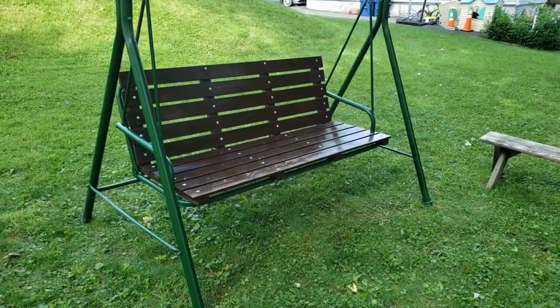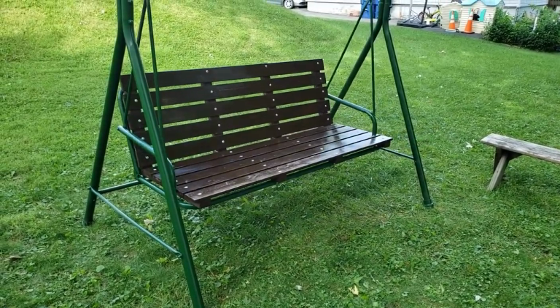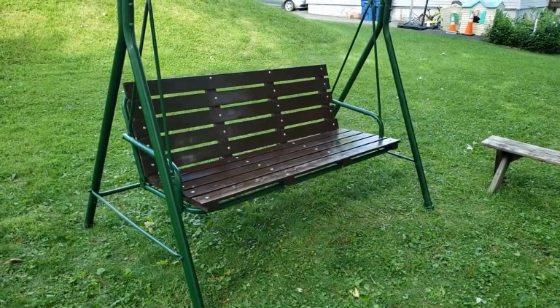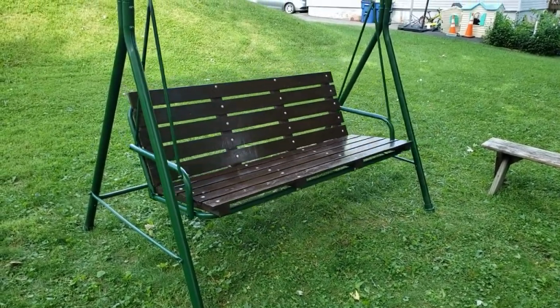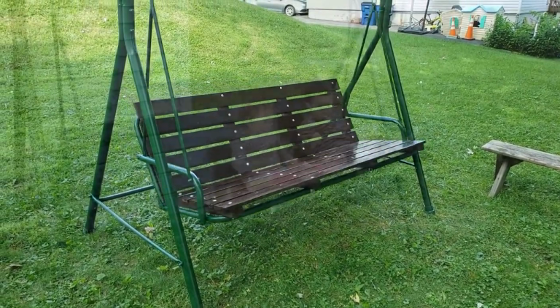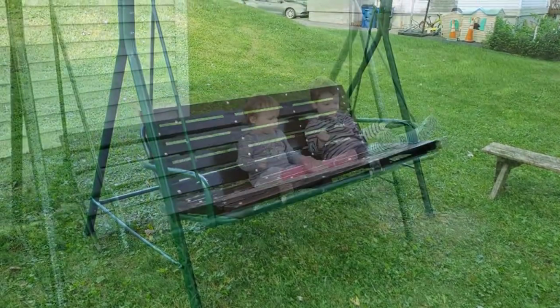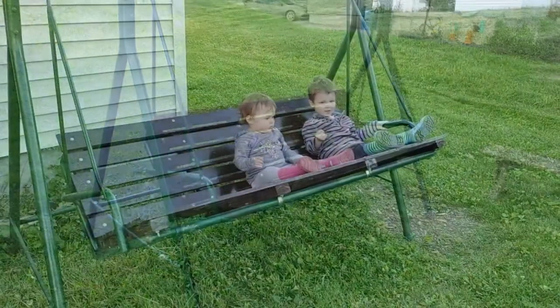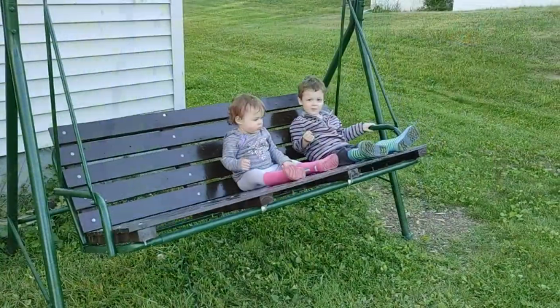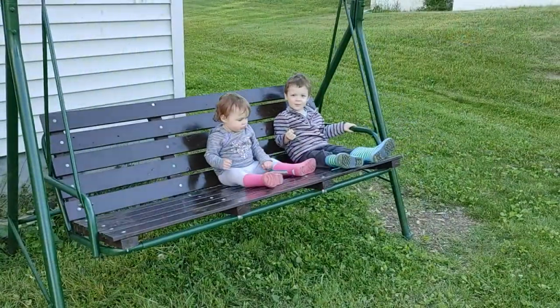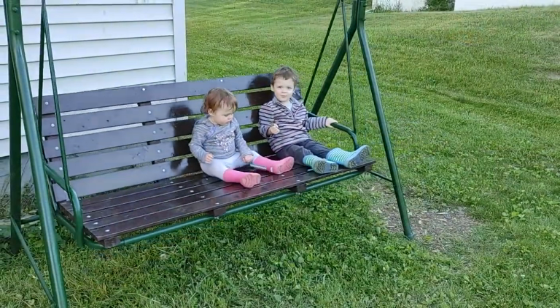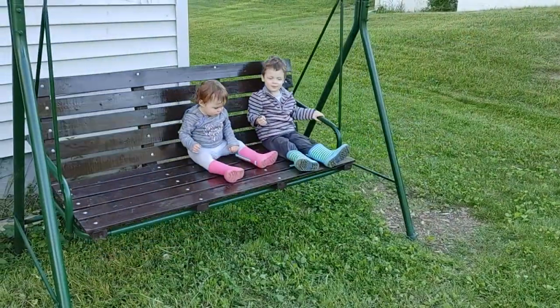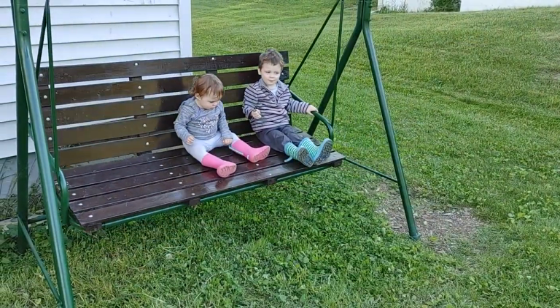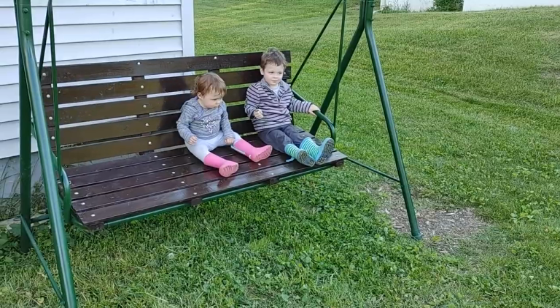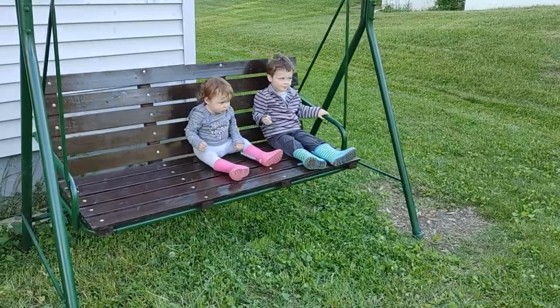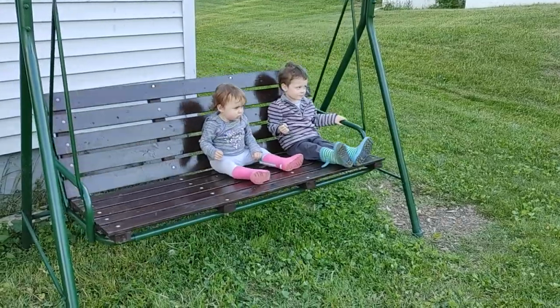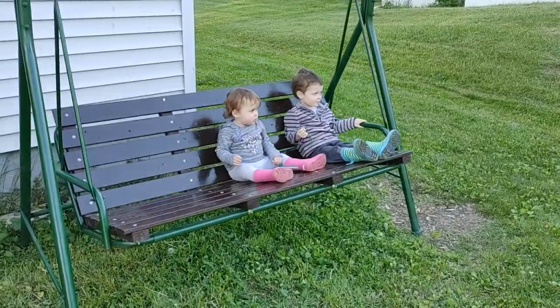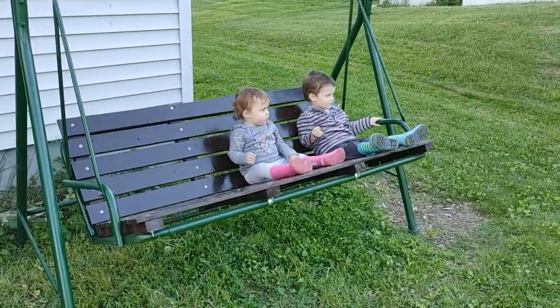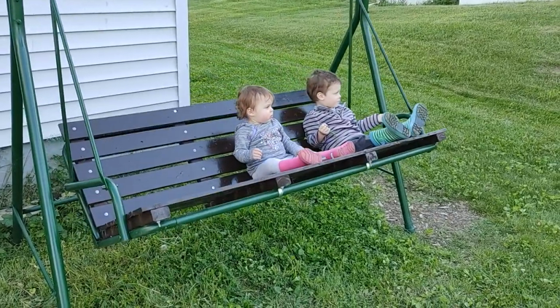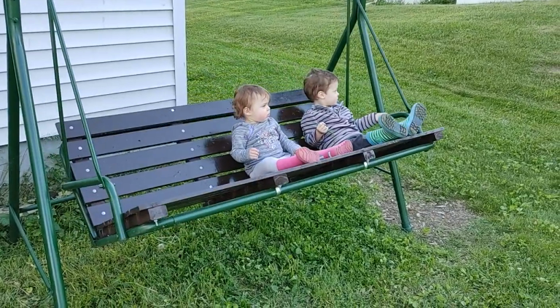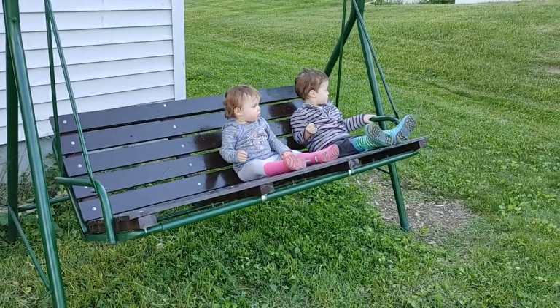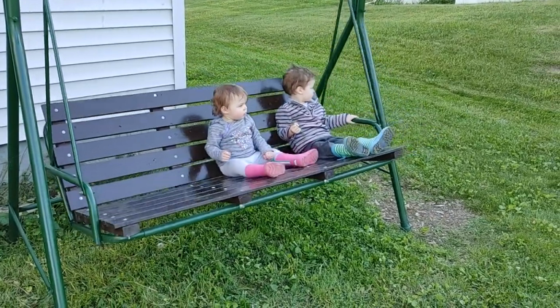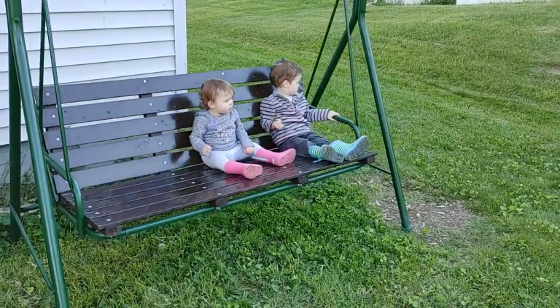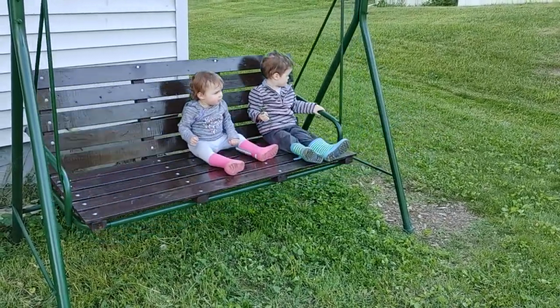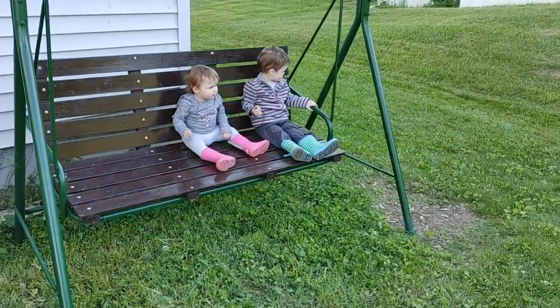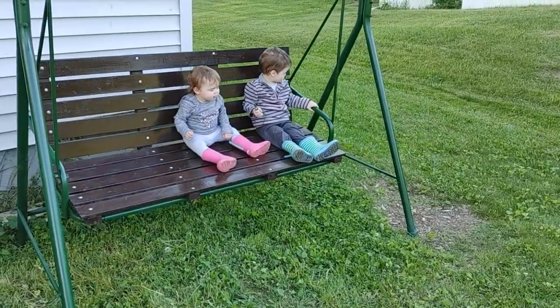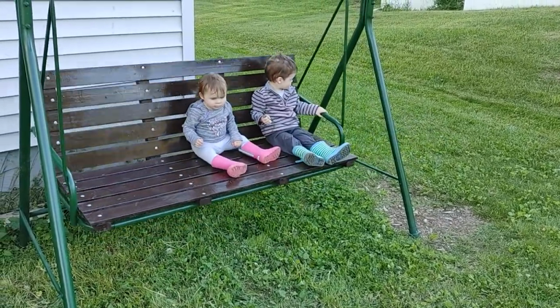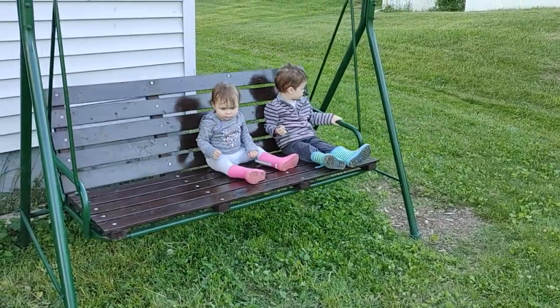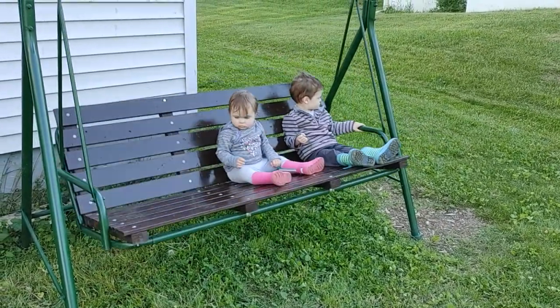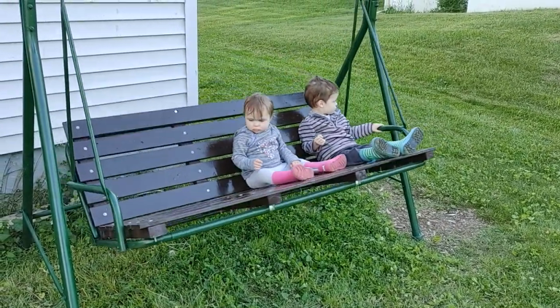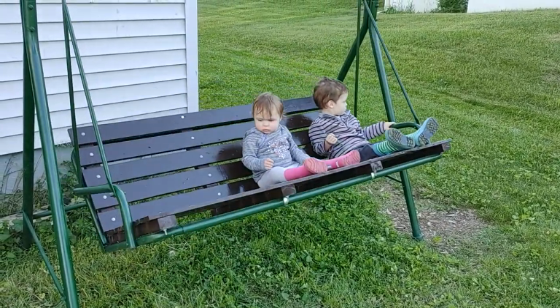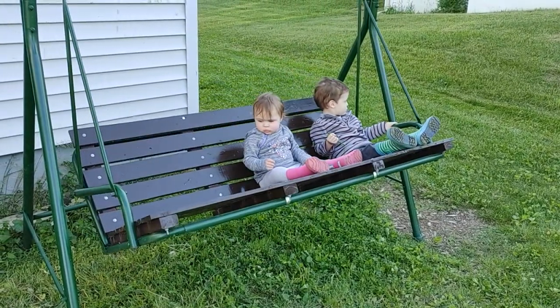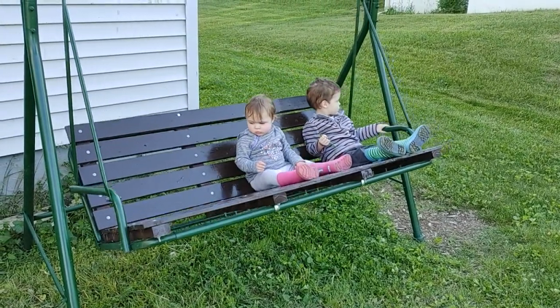And here's the swing about a year later. Still in great shape and holding up to the weather really nicely.